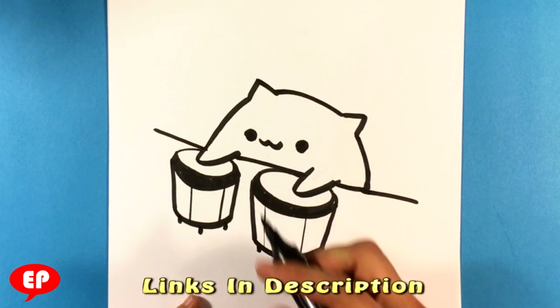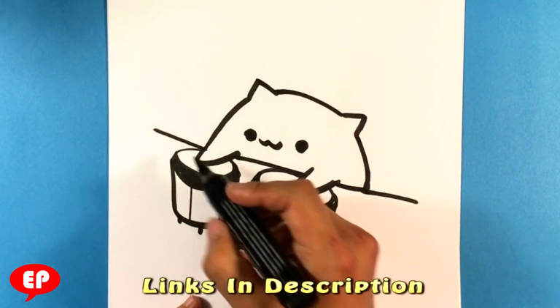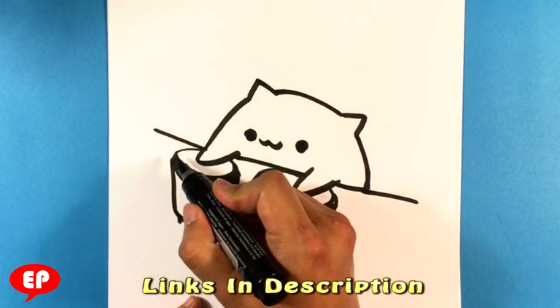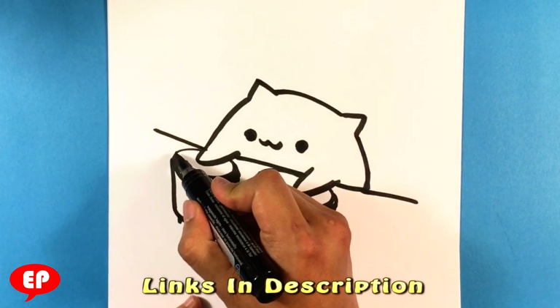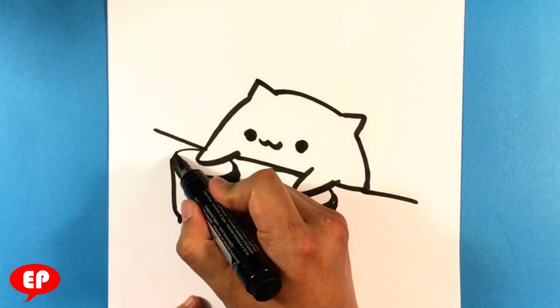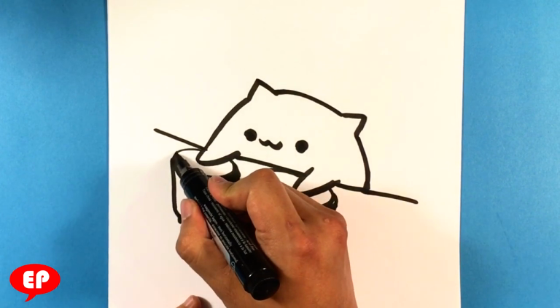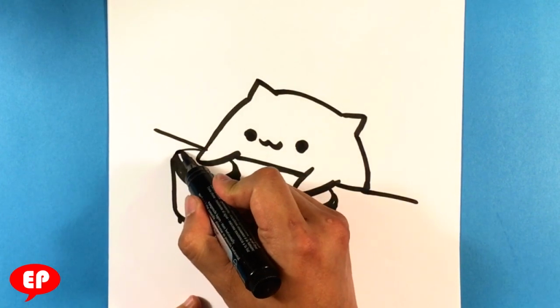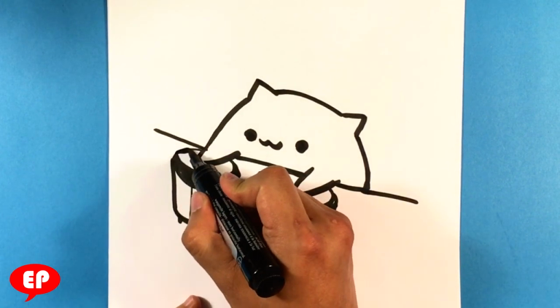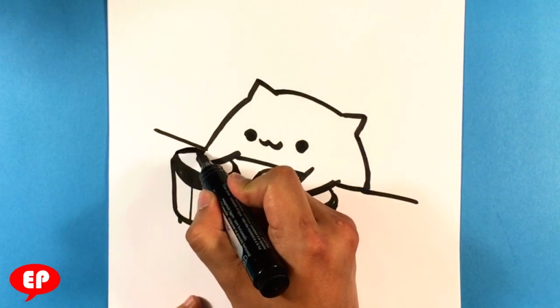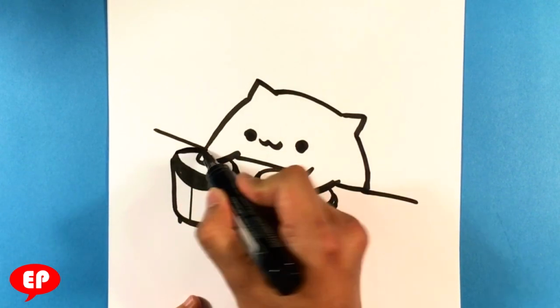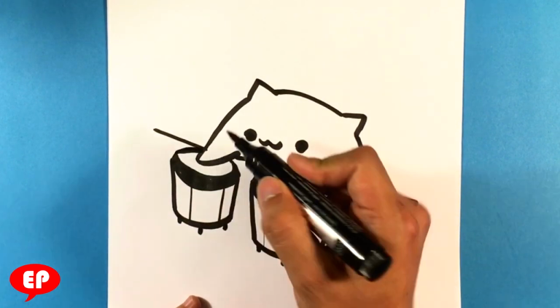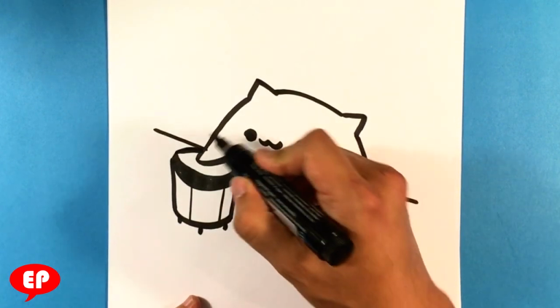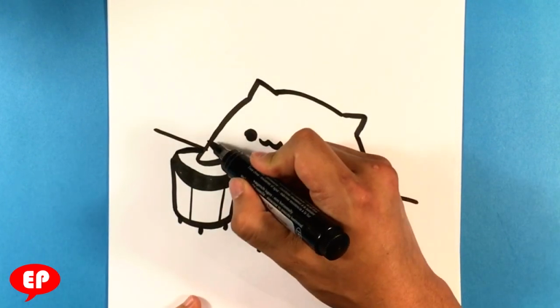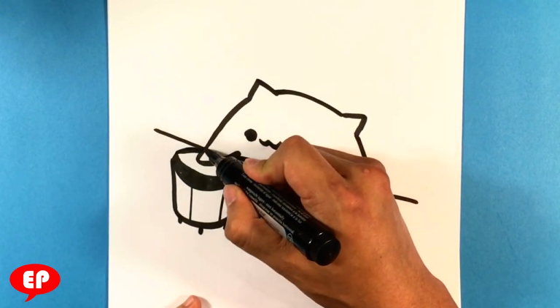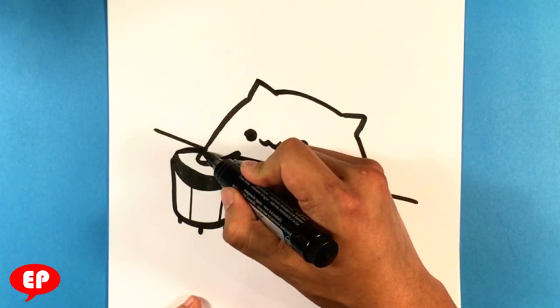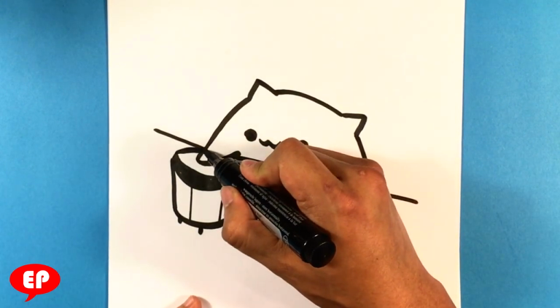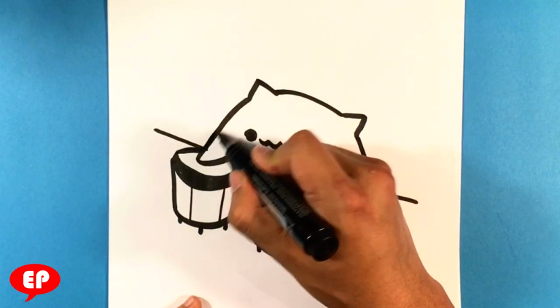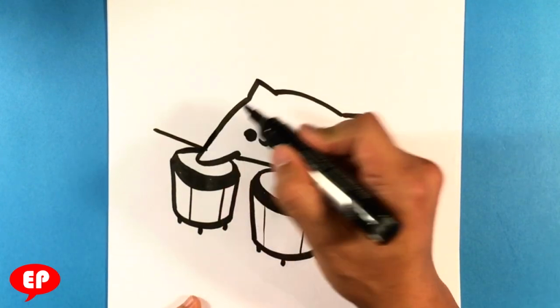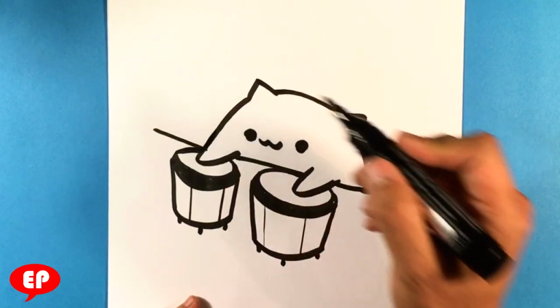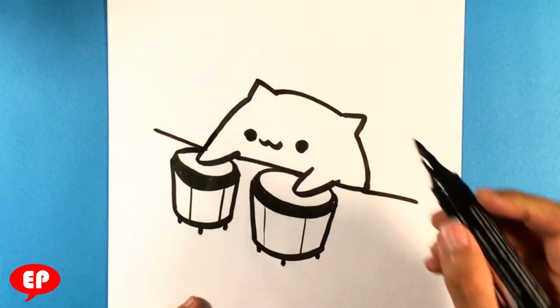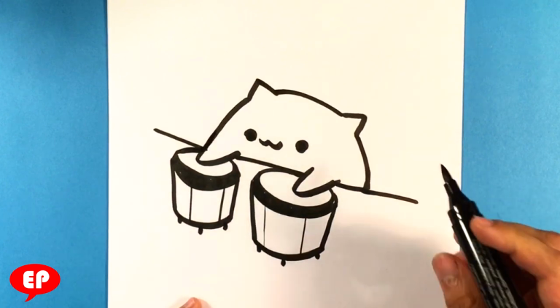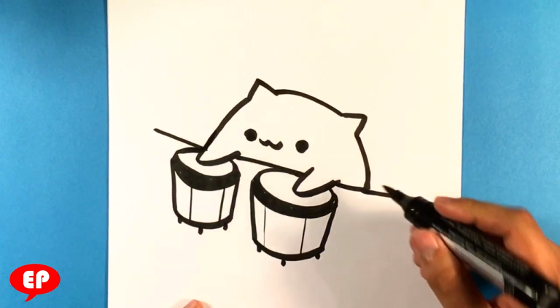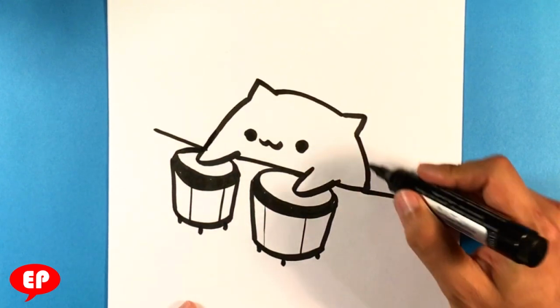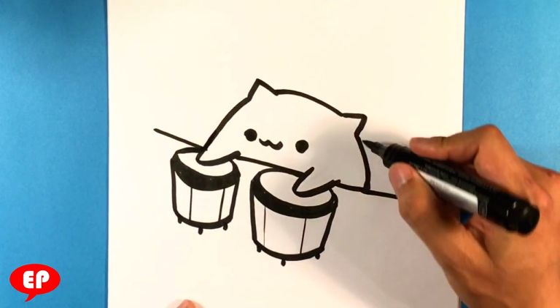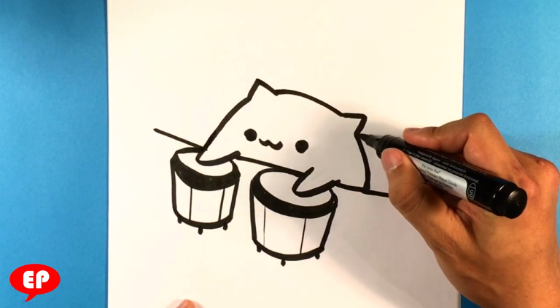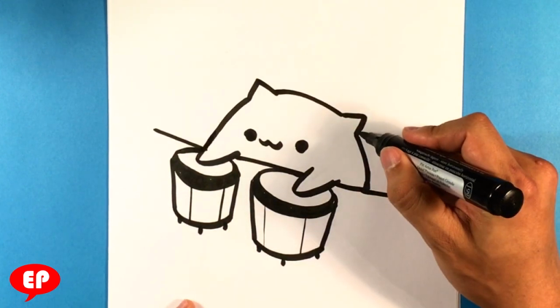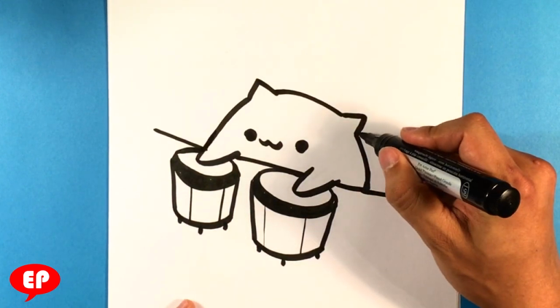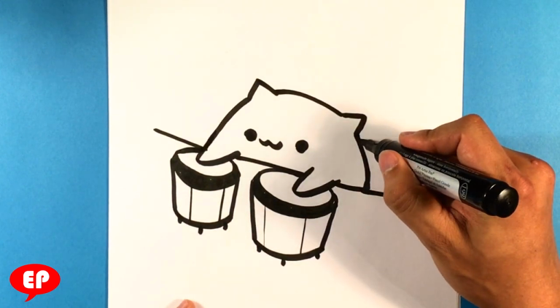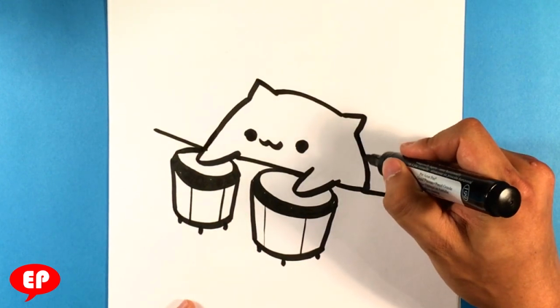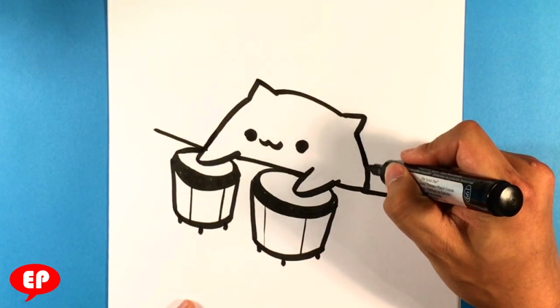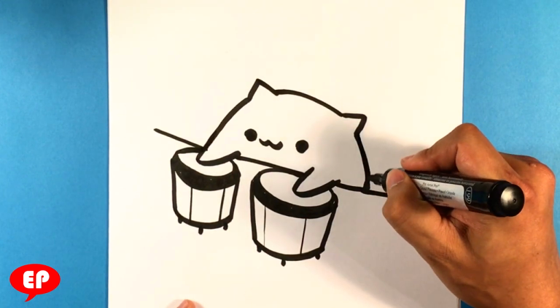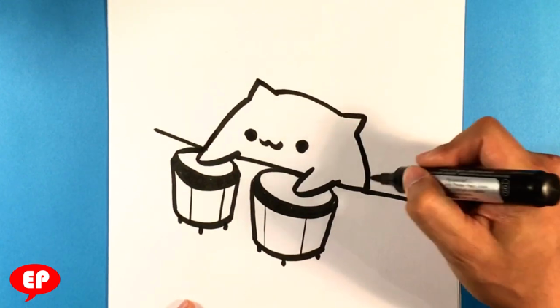Pretty much it. That is Bongo Cat. It's going to be real simple, real easy. Hope that was straightforward.